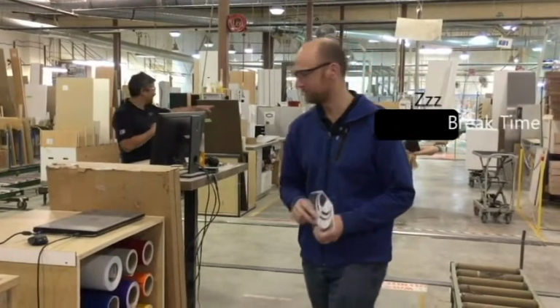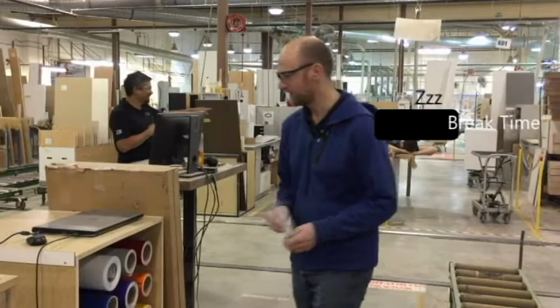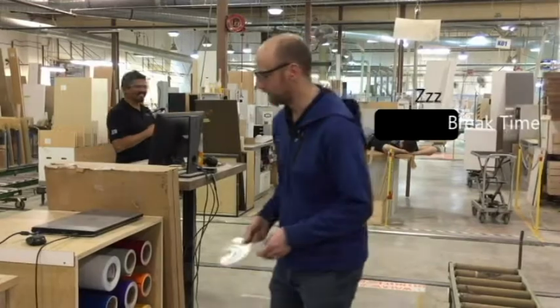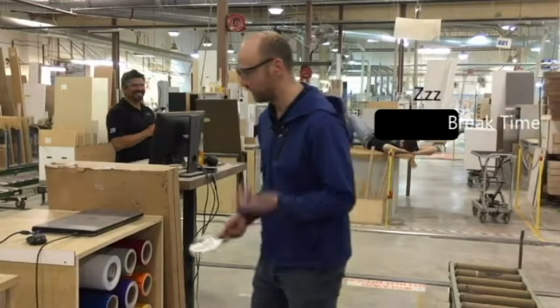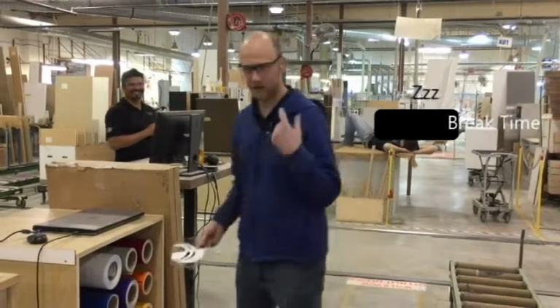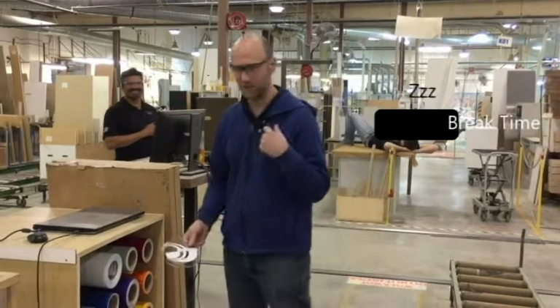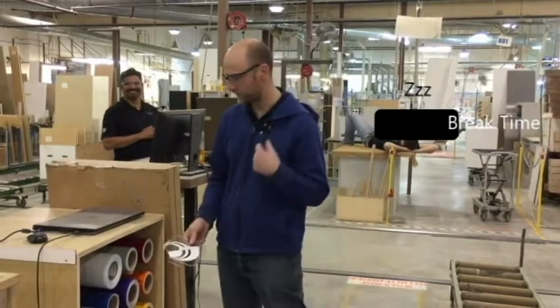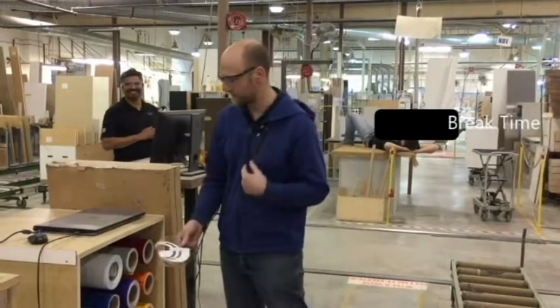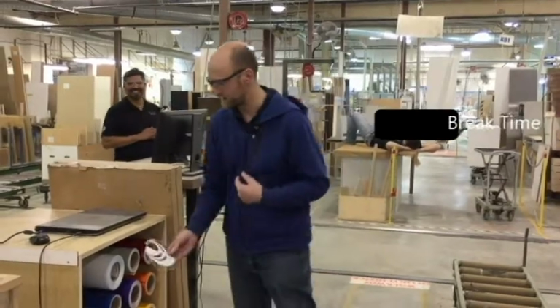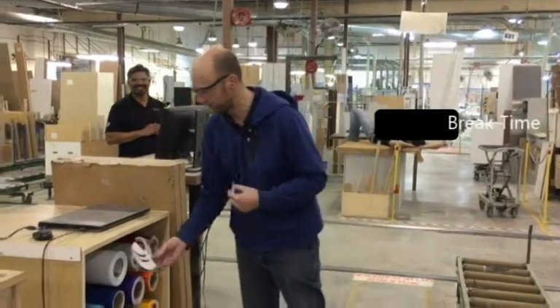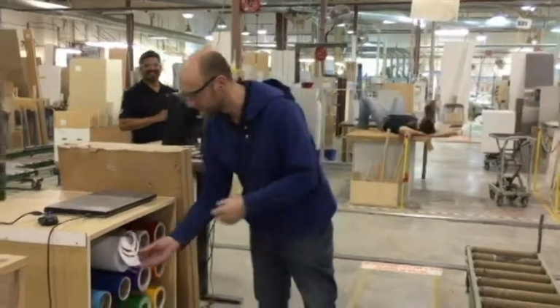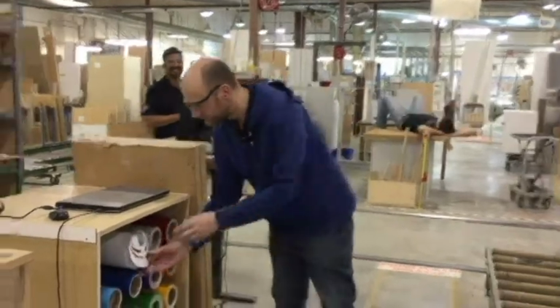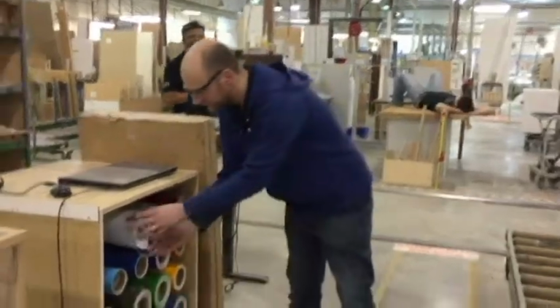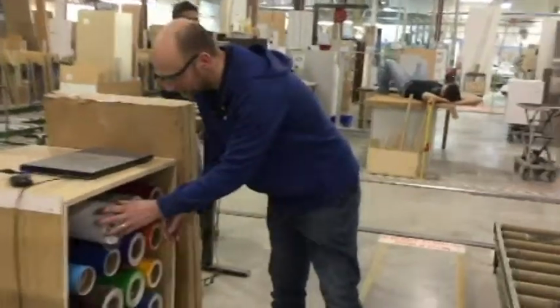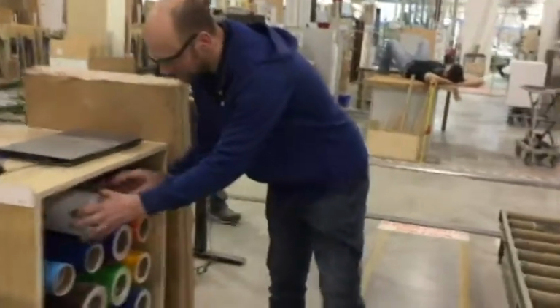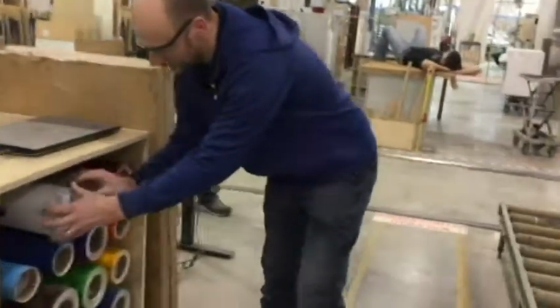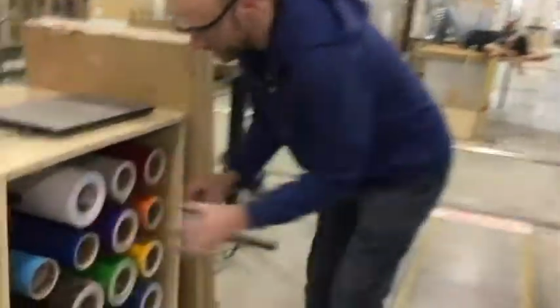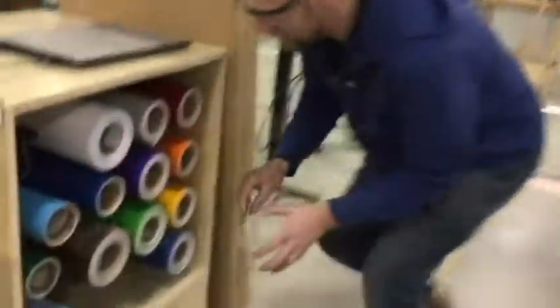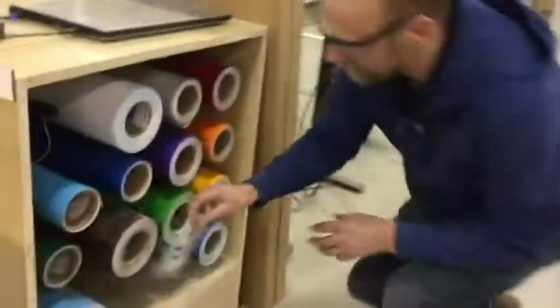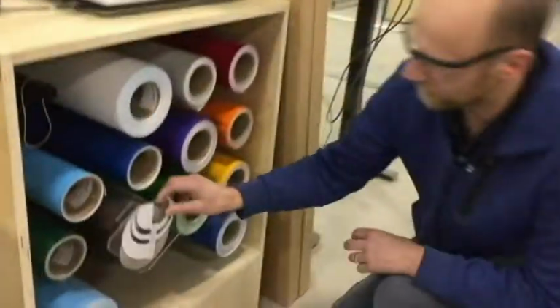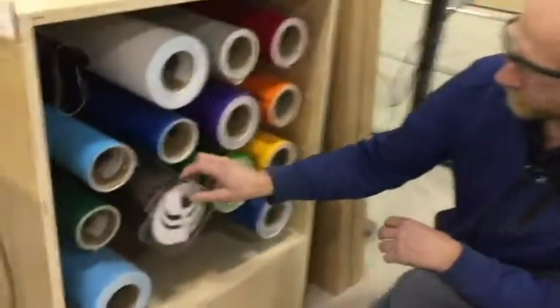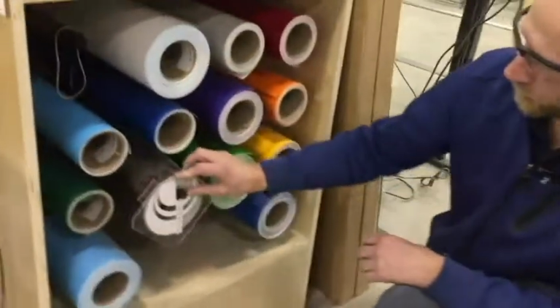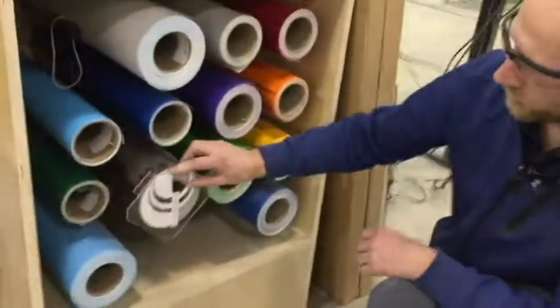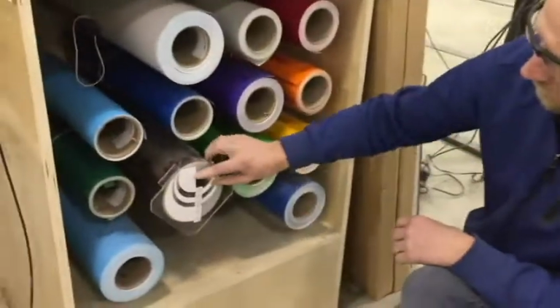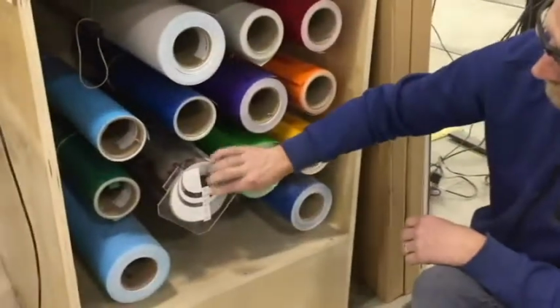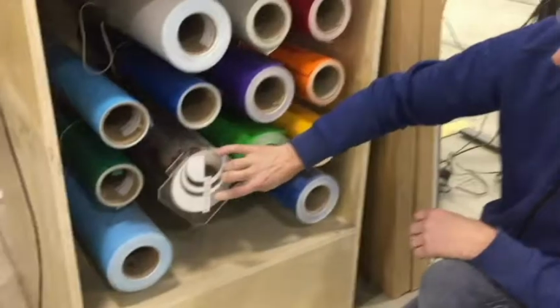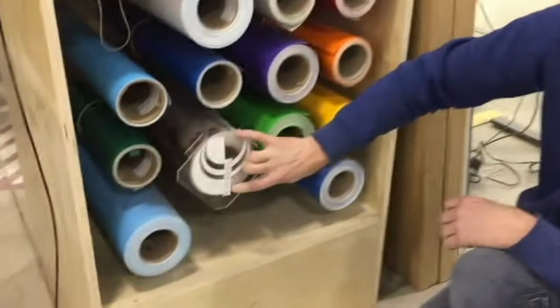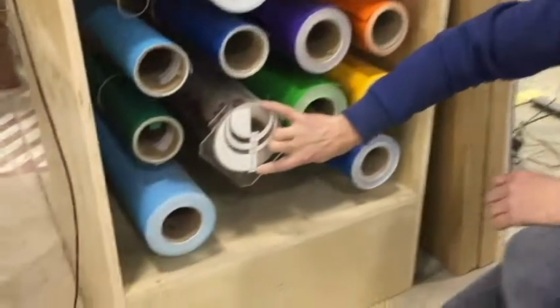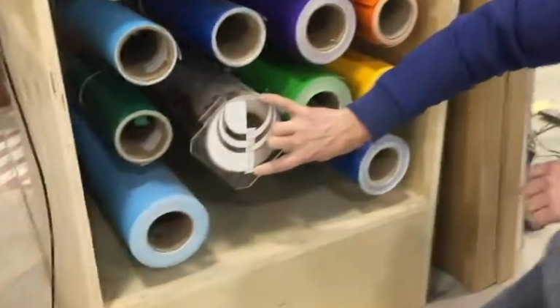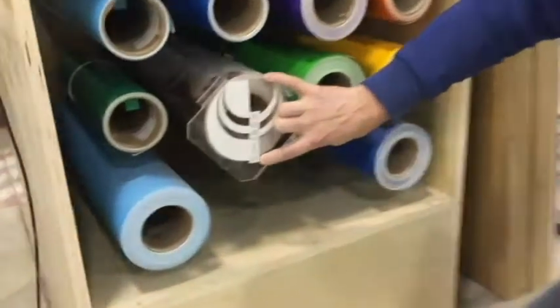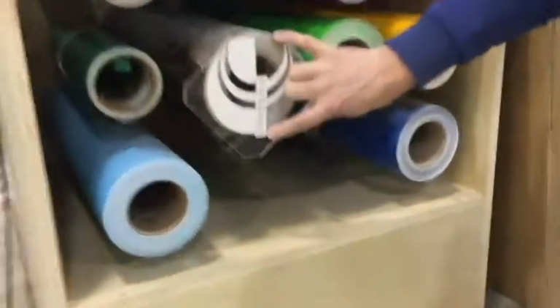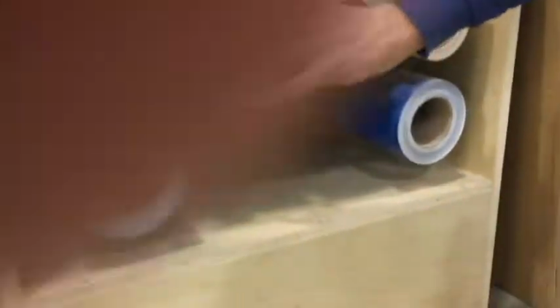If you come over here, for instance, this is a full roll — 50 yards on a full roll.